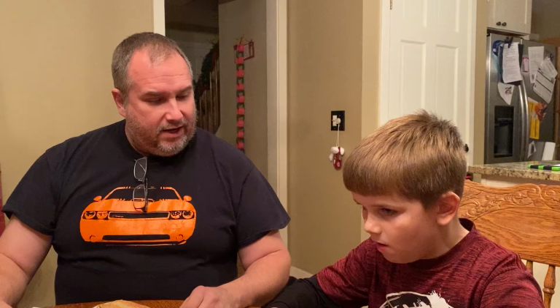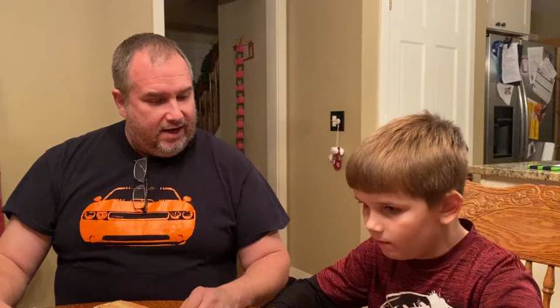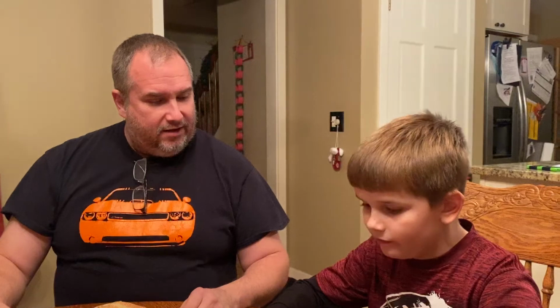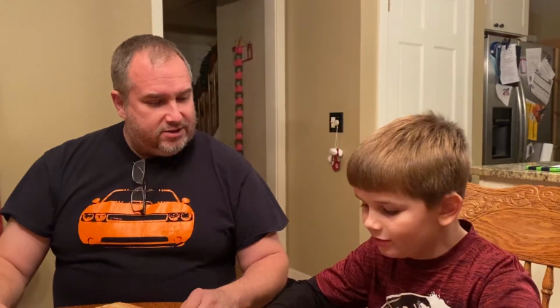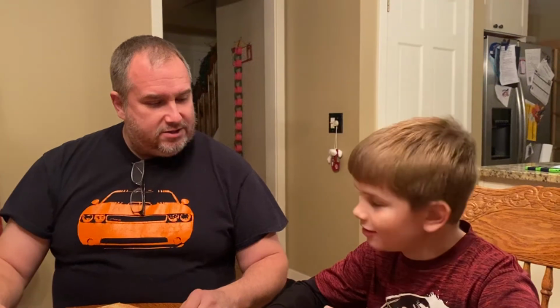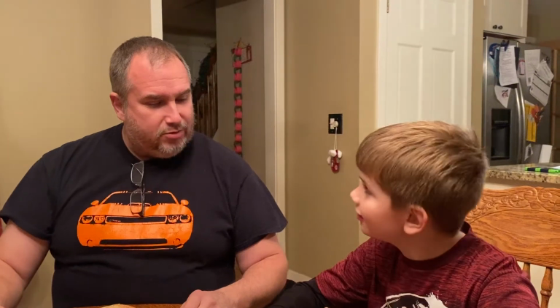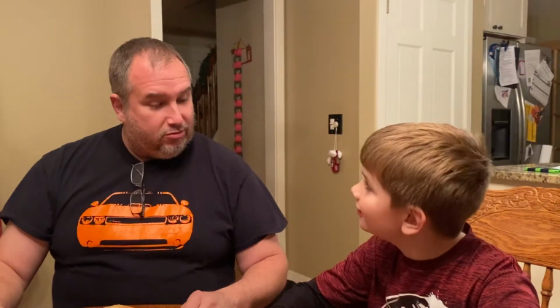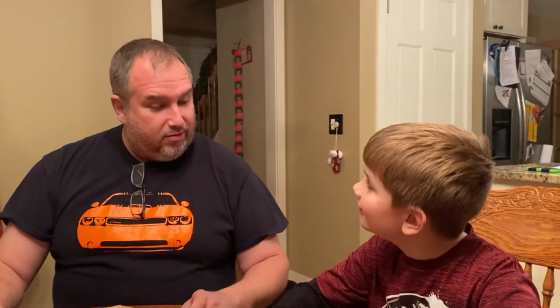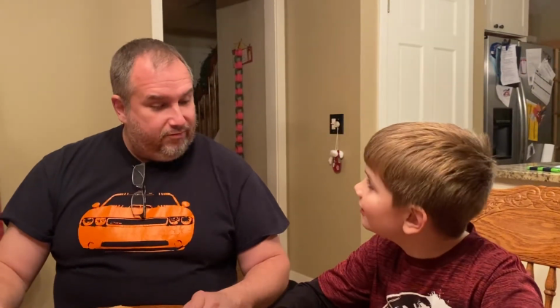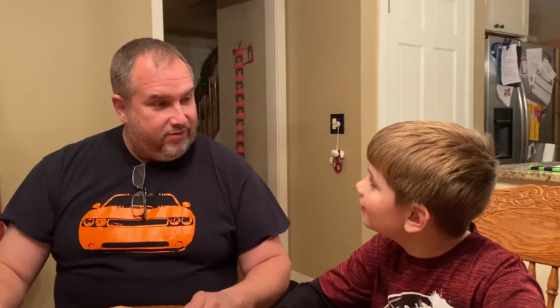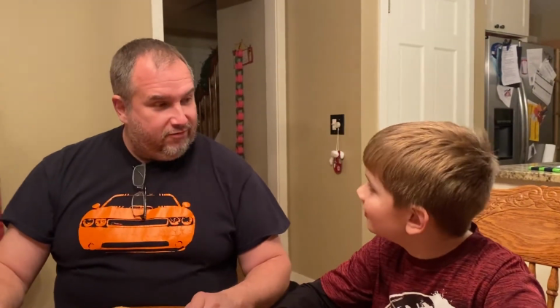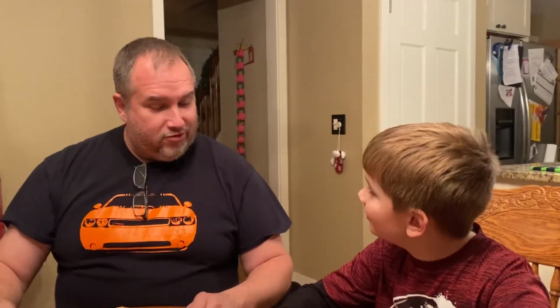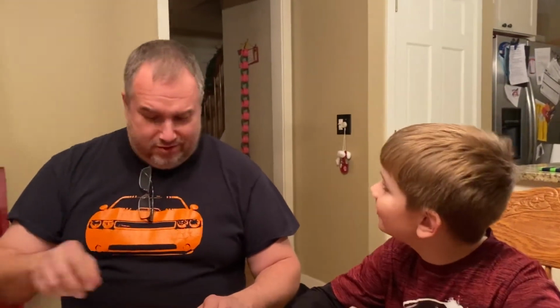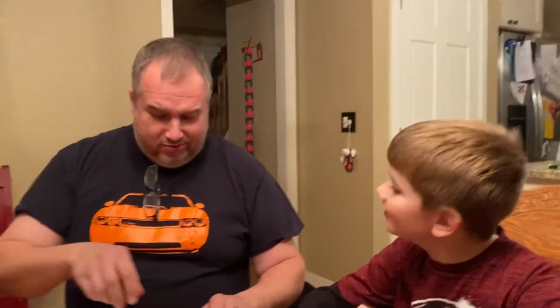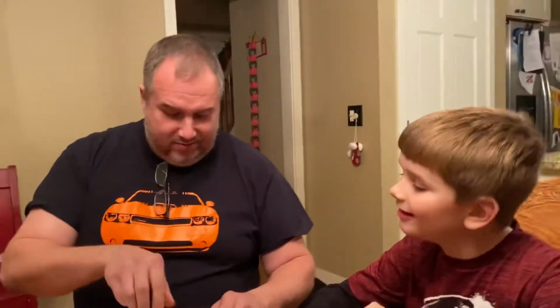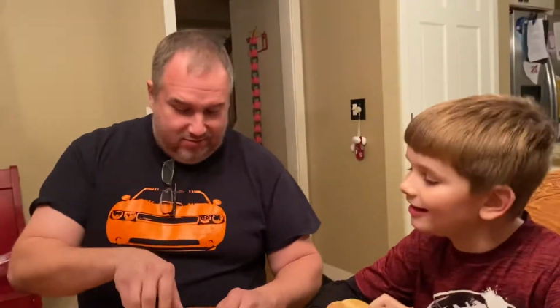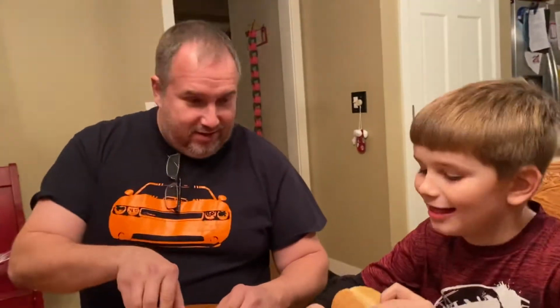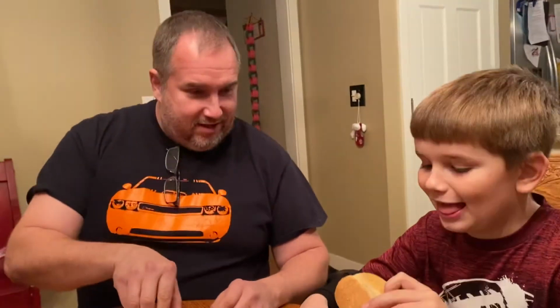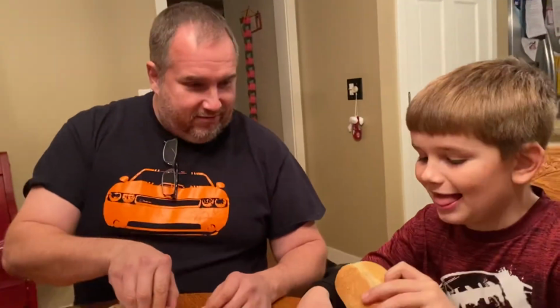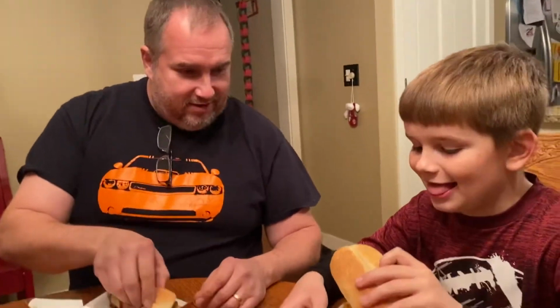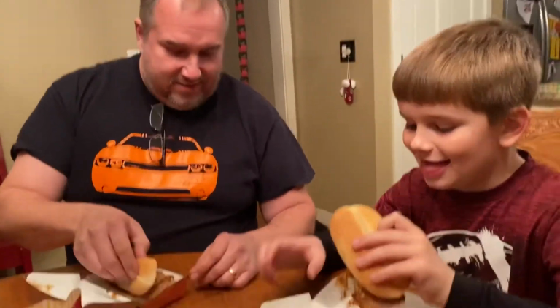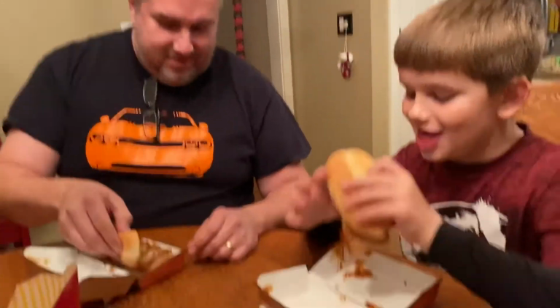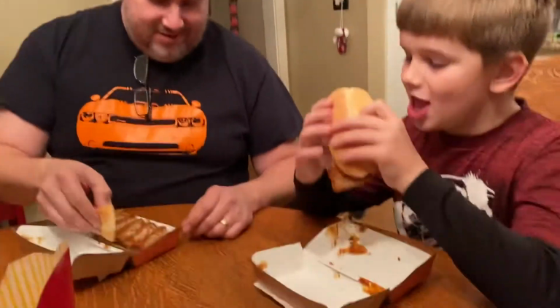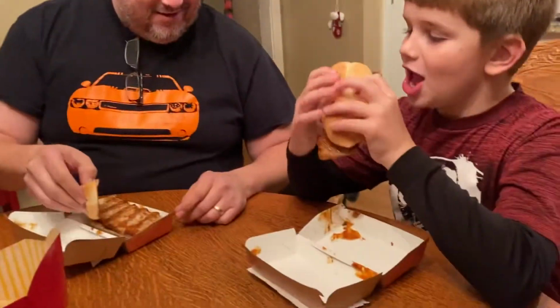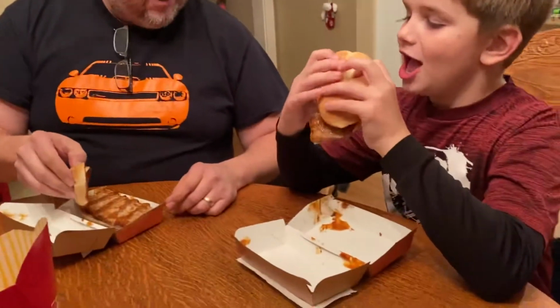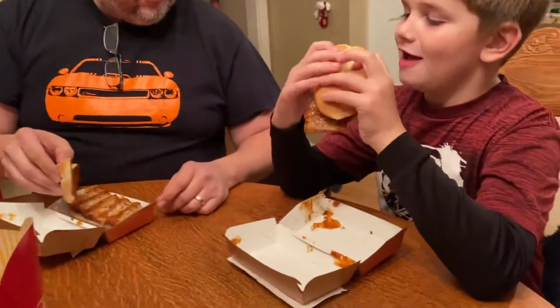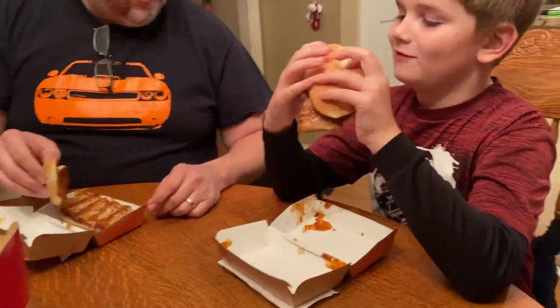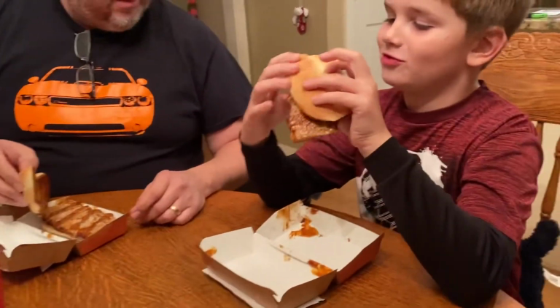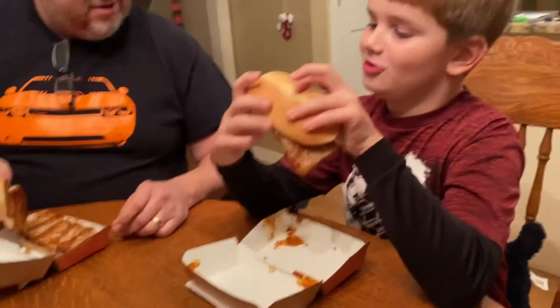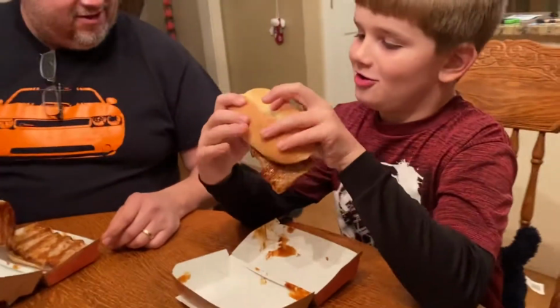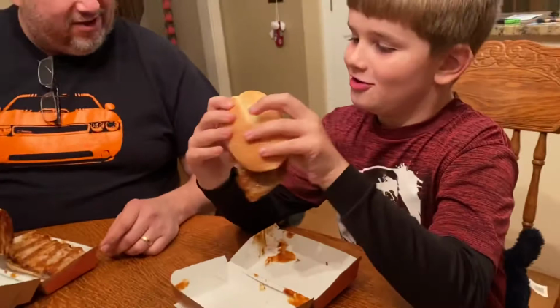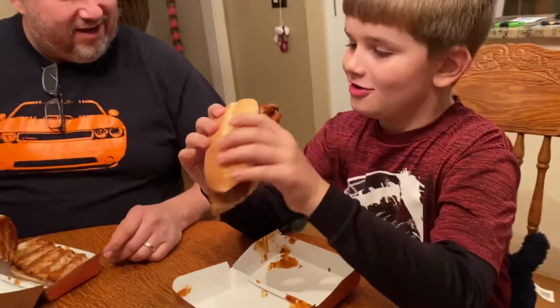Kylan, this is the McRib. Your first McRib. What do you think of it? Take a look at it.